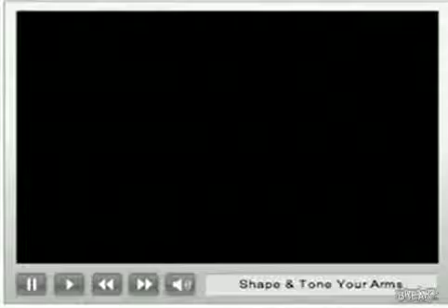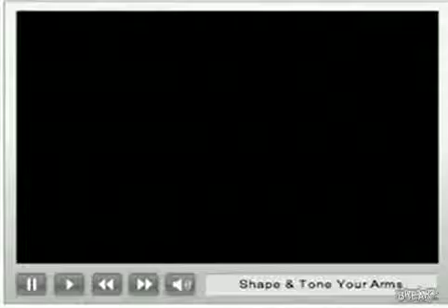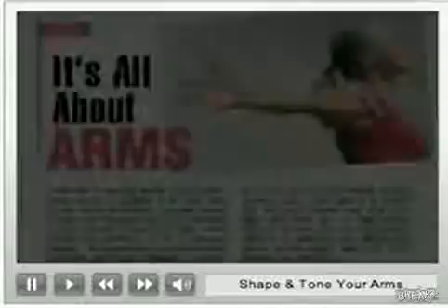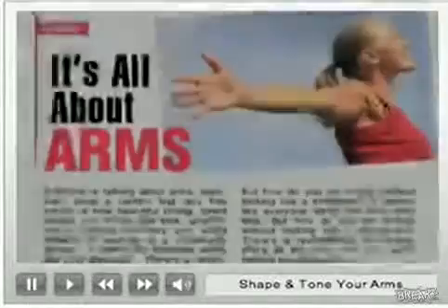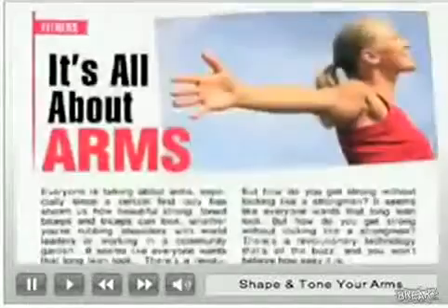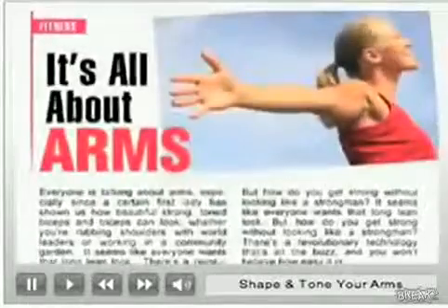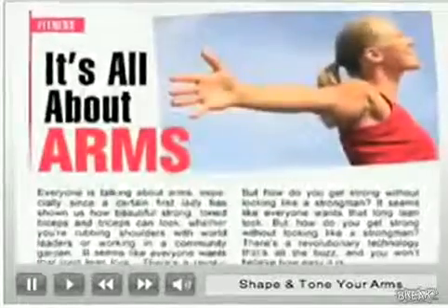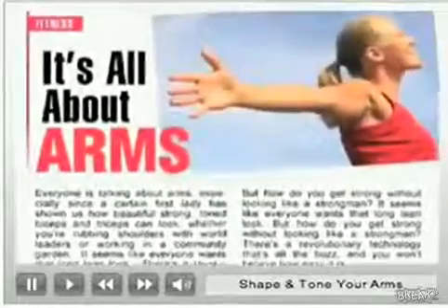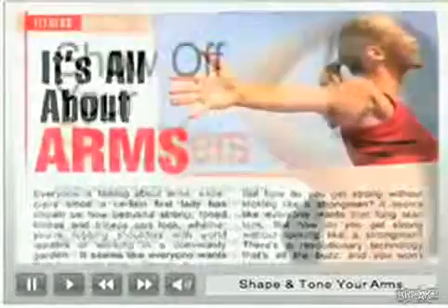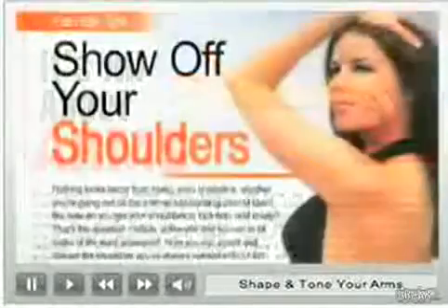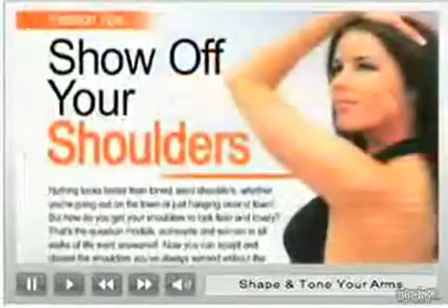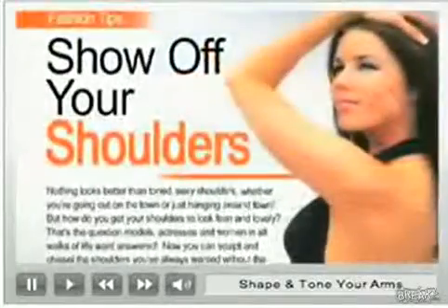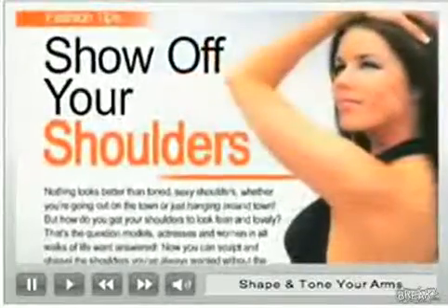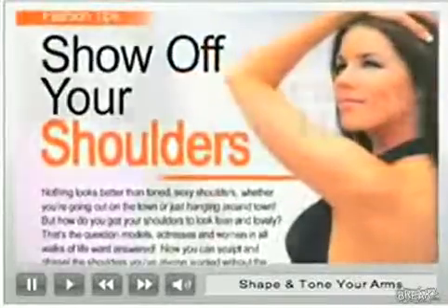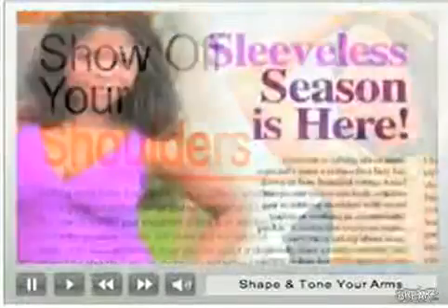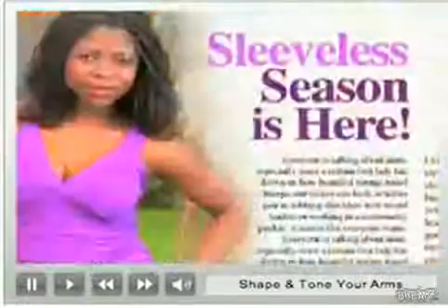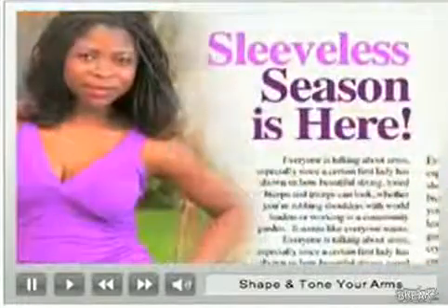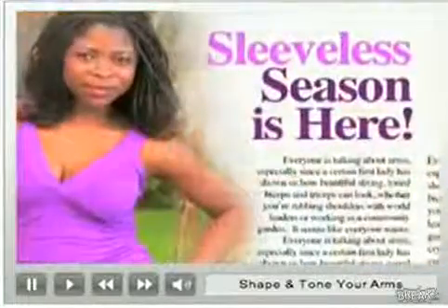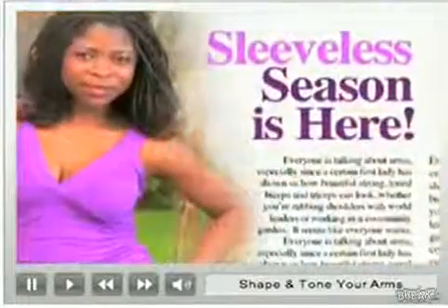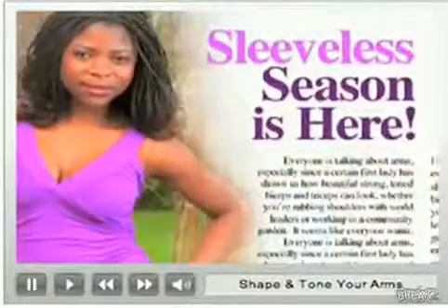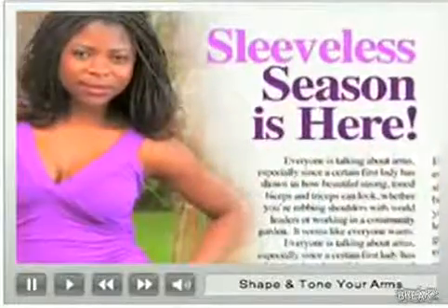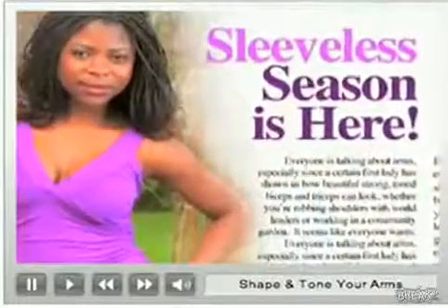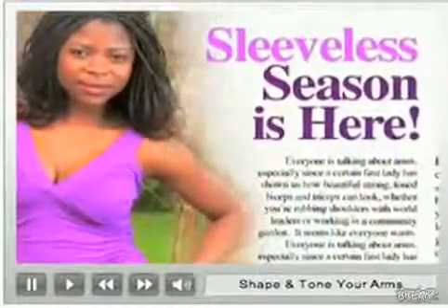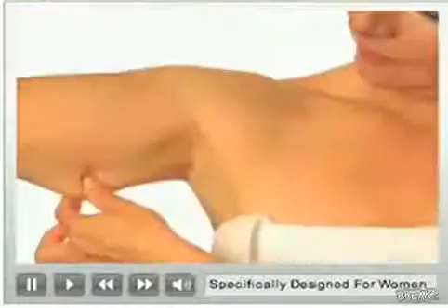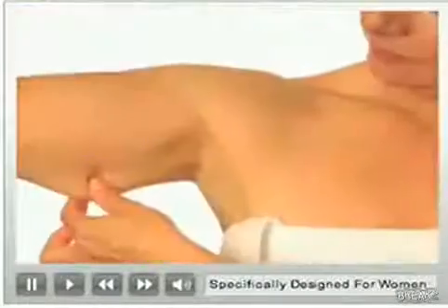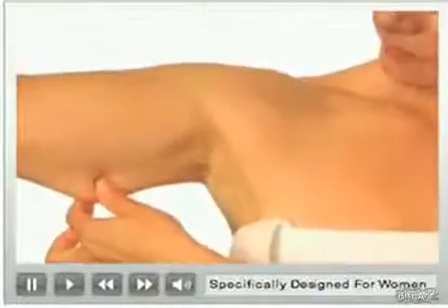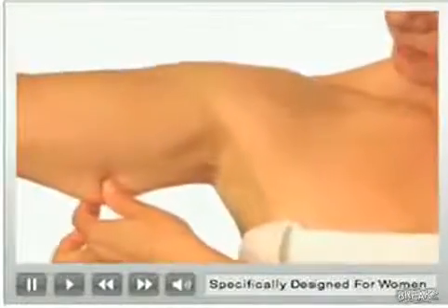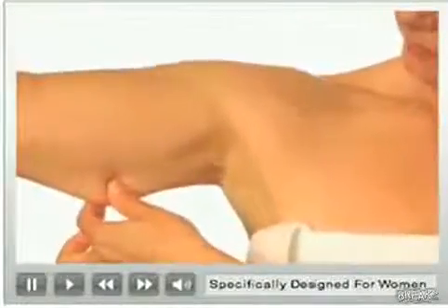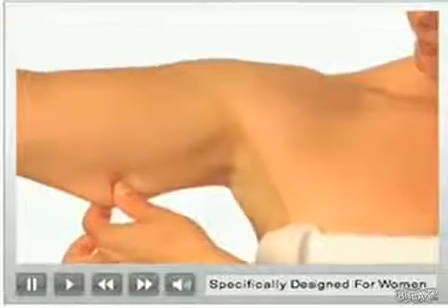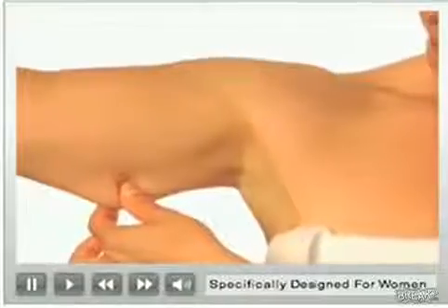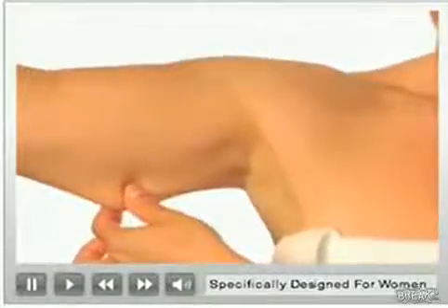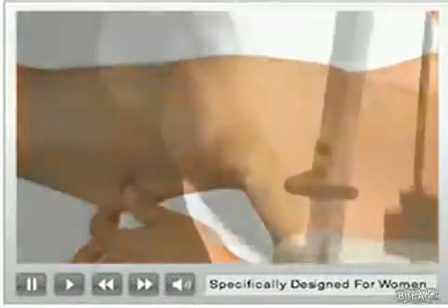Today's fashion is all about showing off strong, sexy, sculpted arms and shoulders. Do your arms measure up?